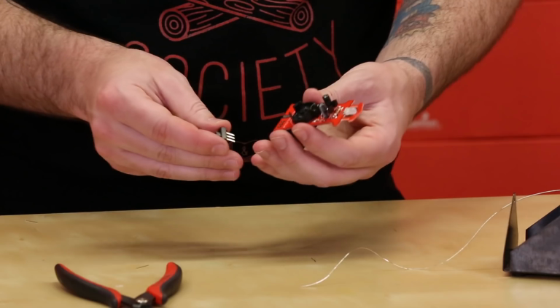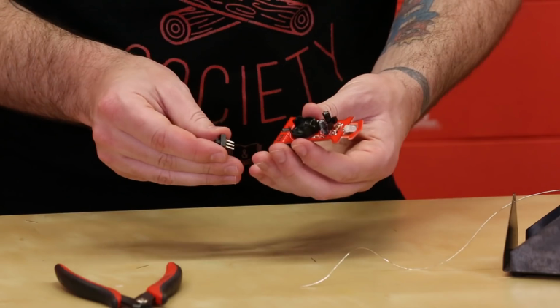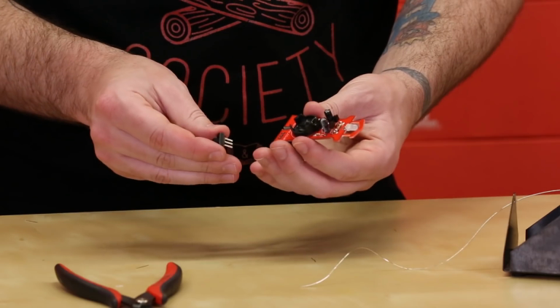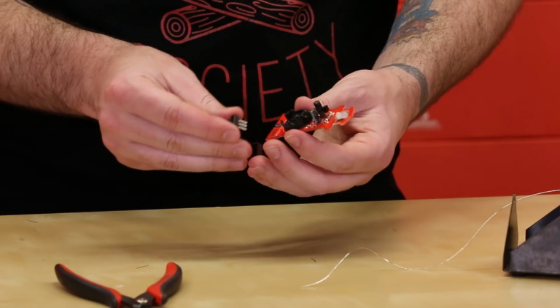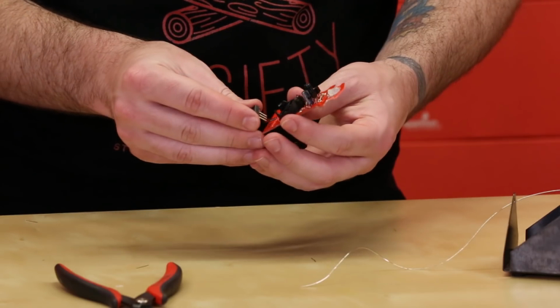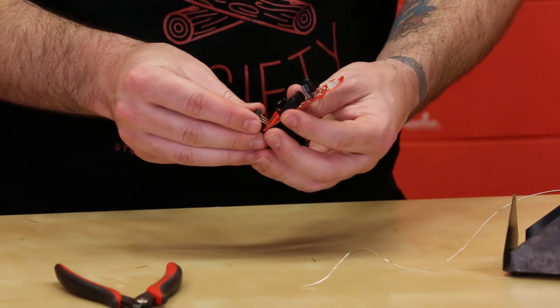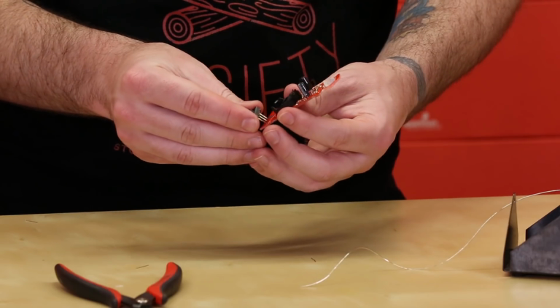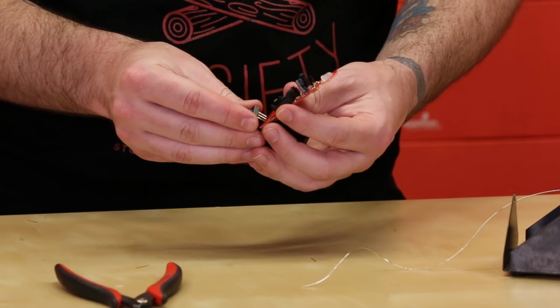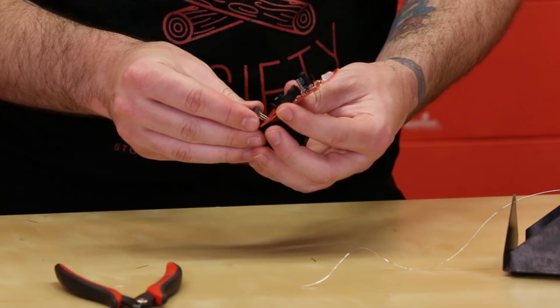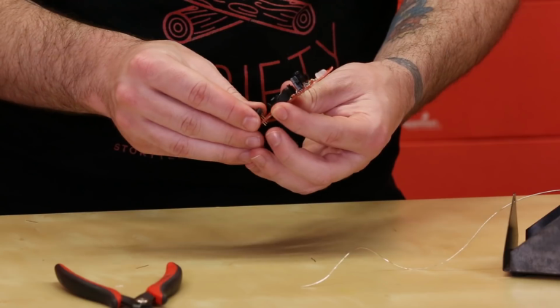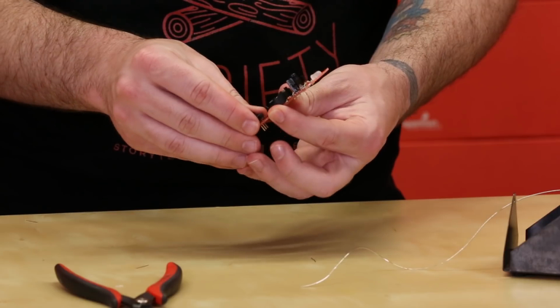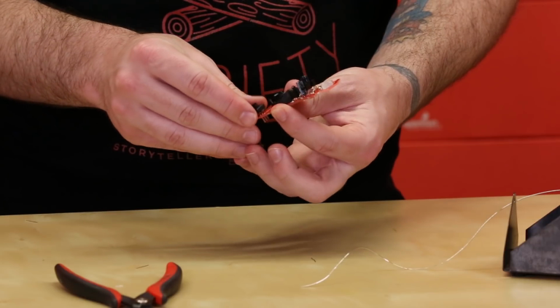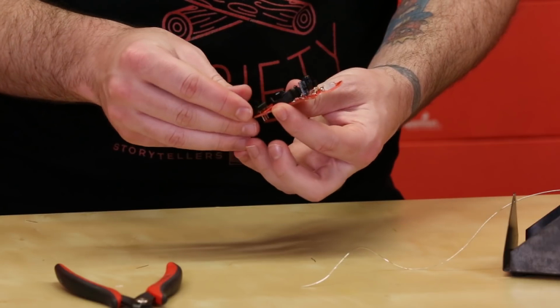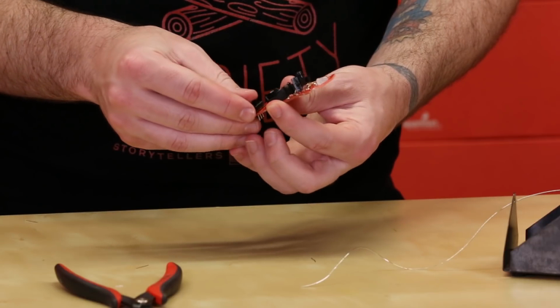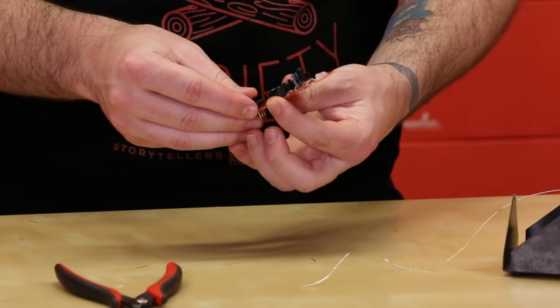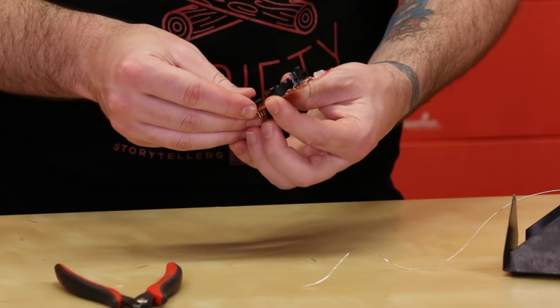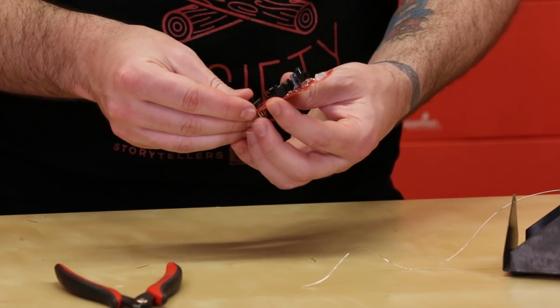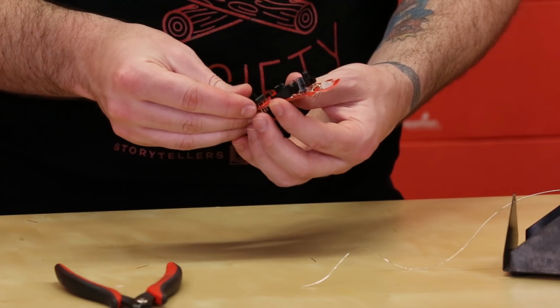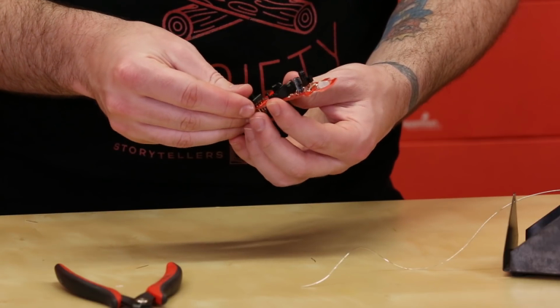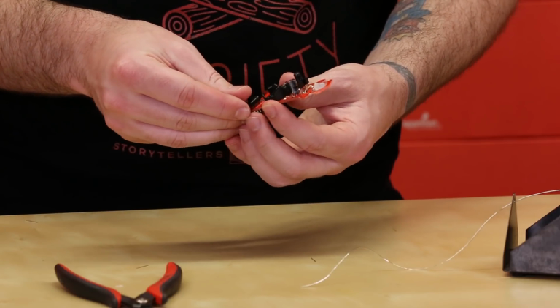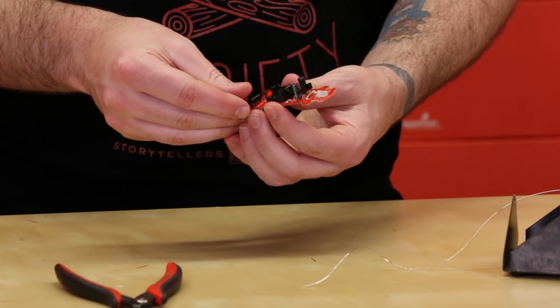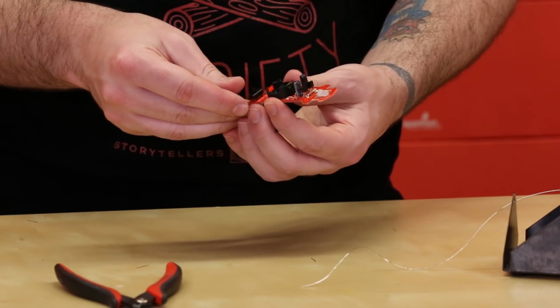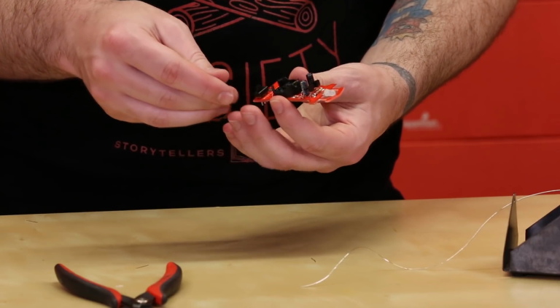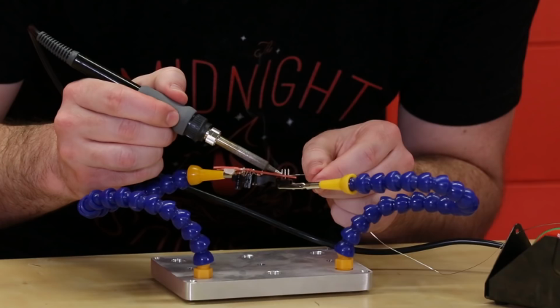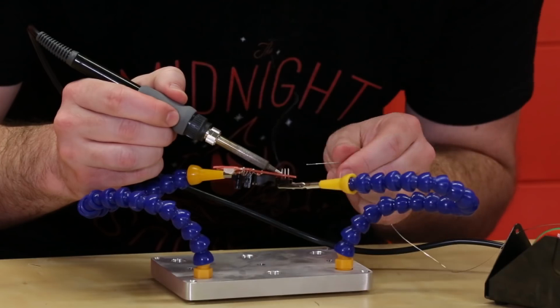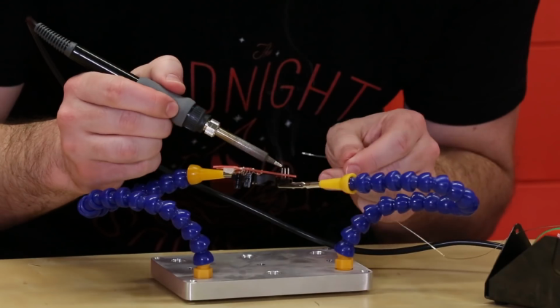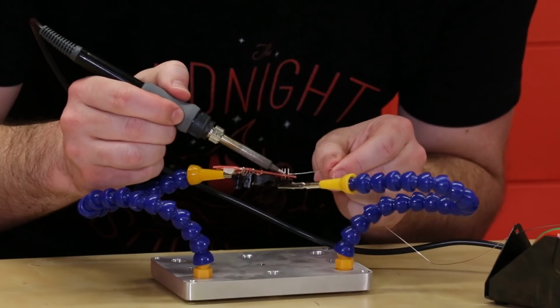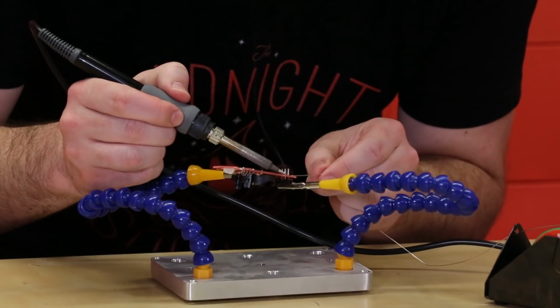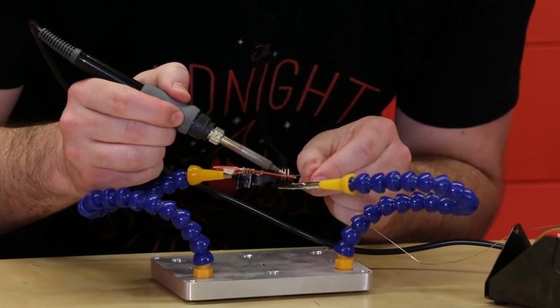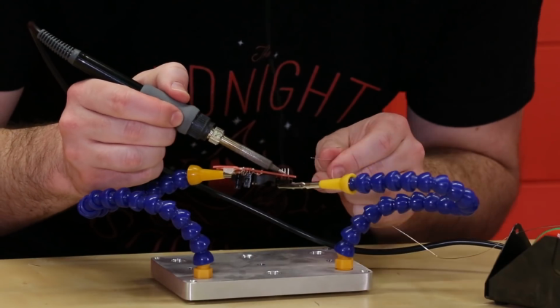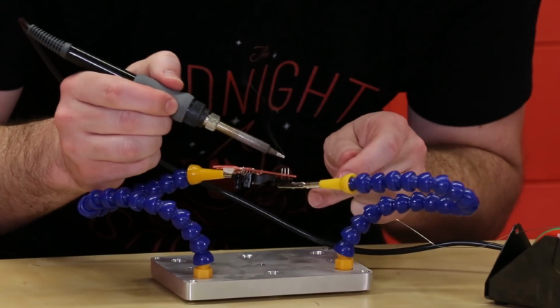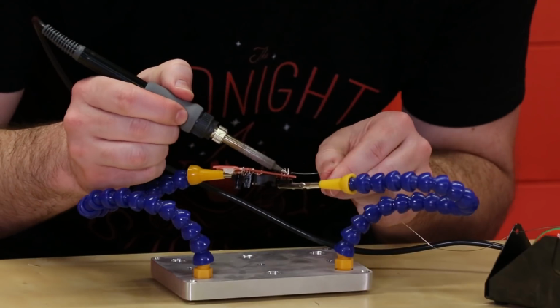The last electronic component that we're going to attach is the switch. There are three pins on there. Once you're done, just snap them off and you'll be good to go.